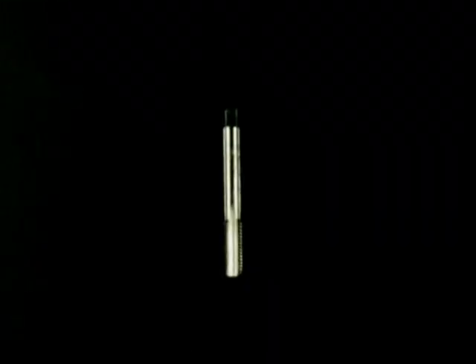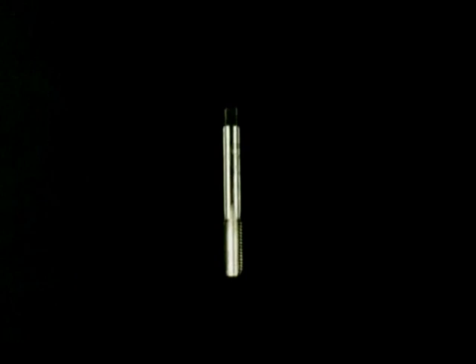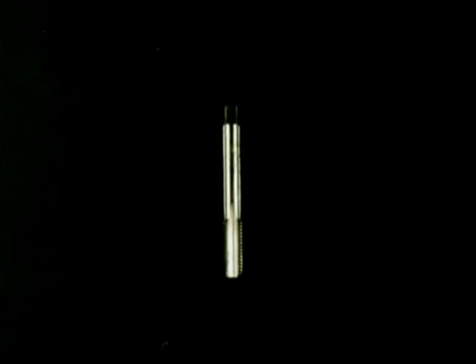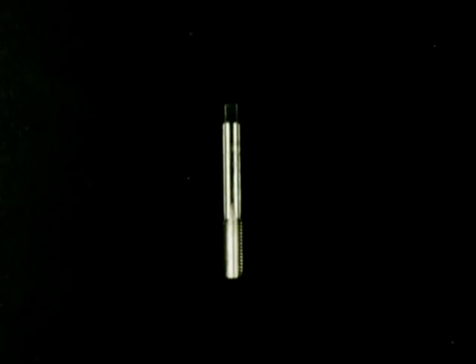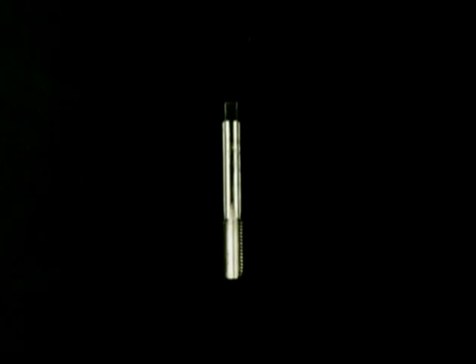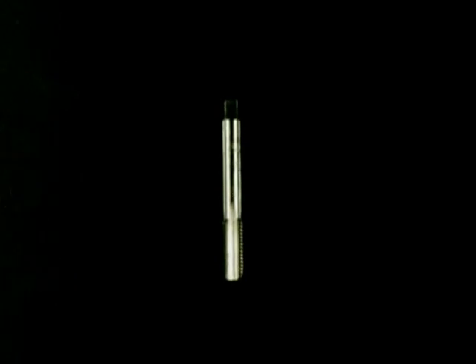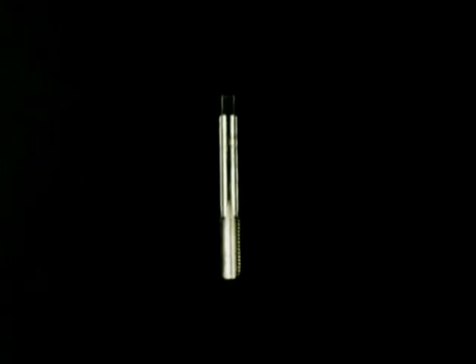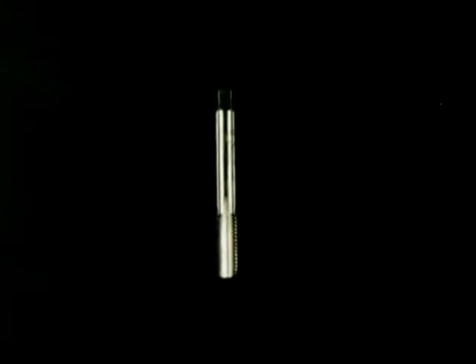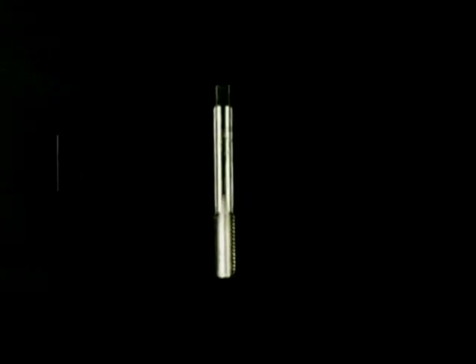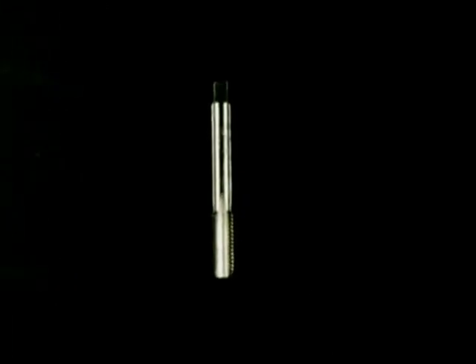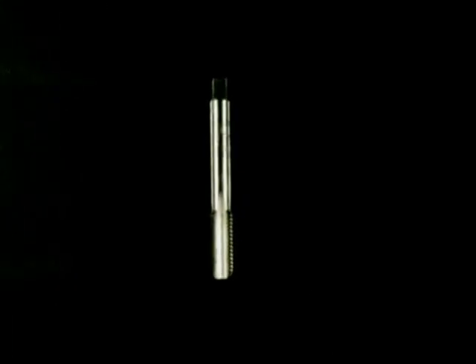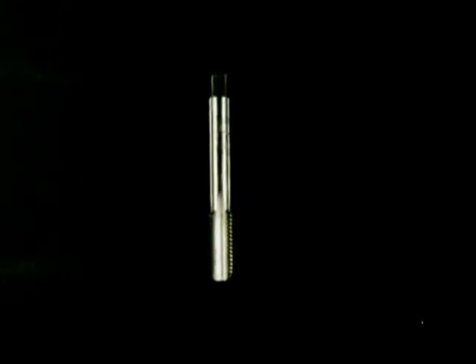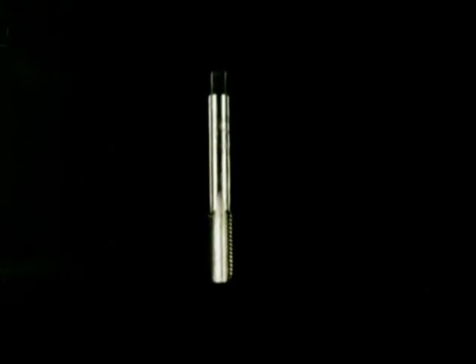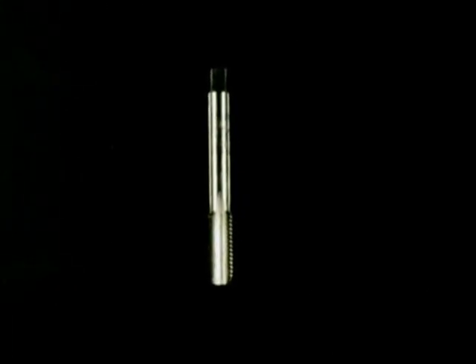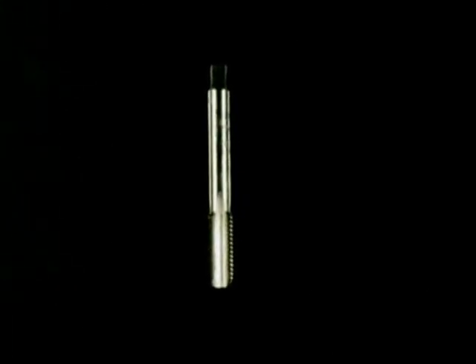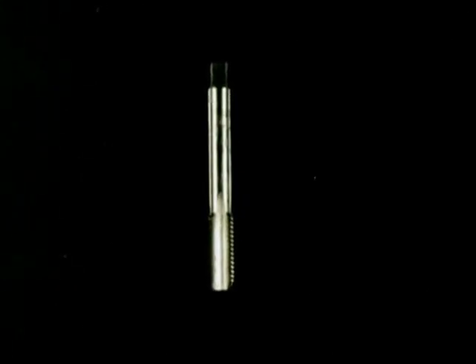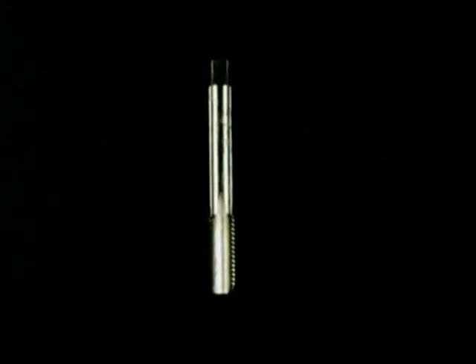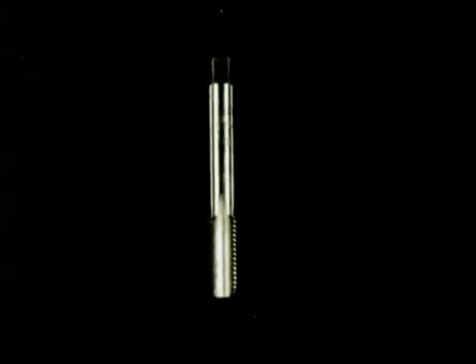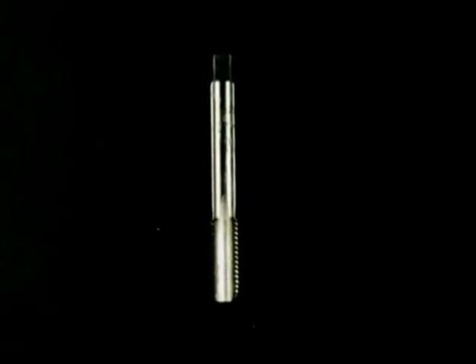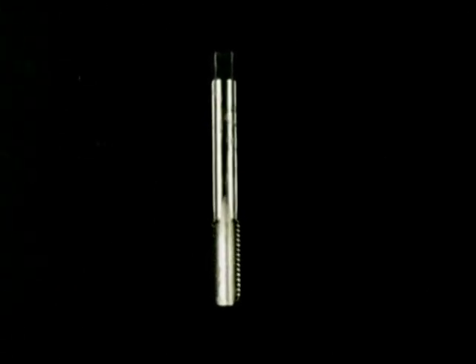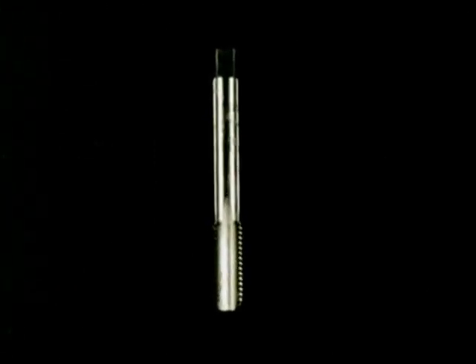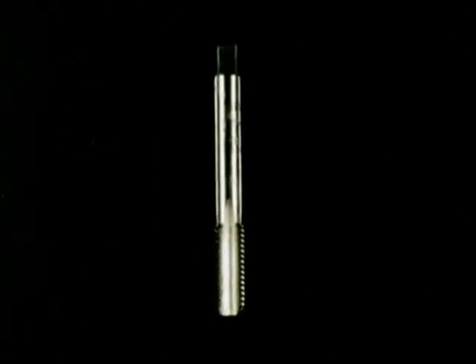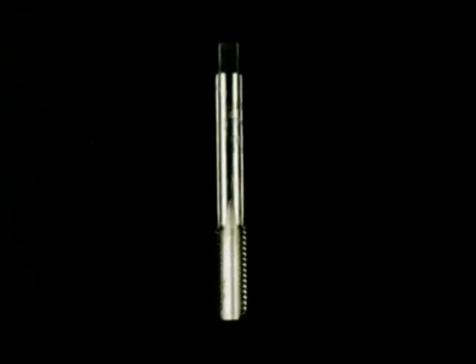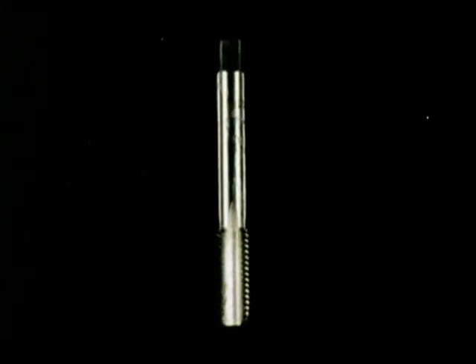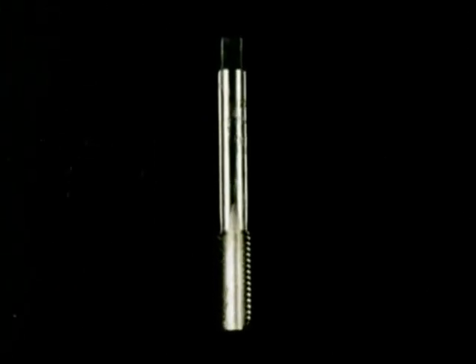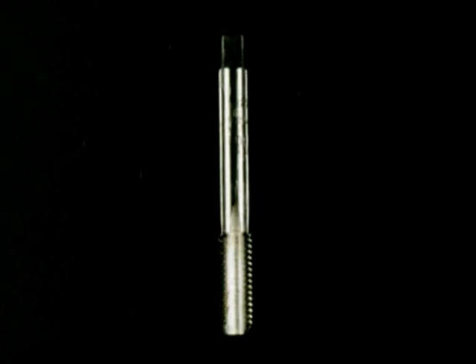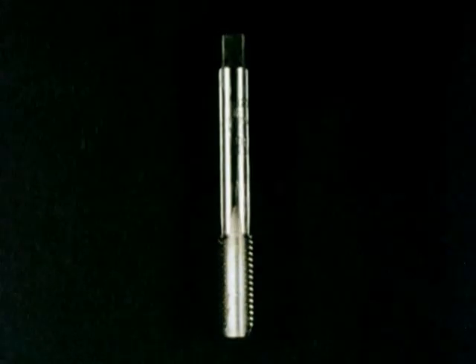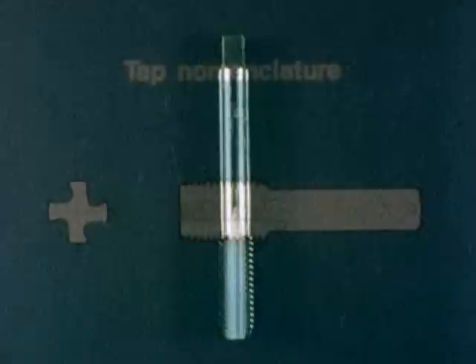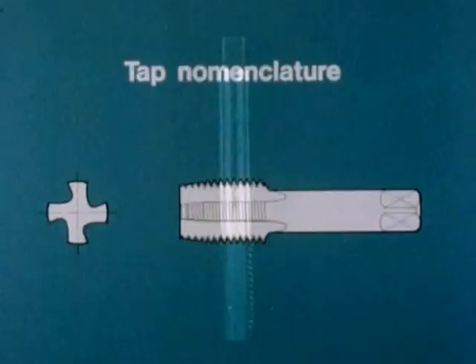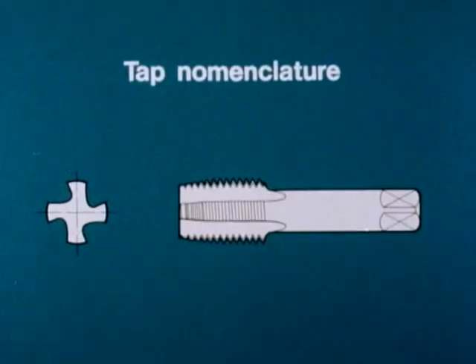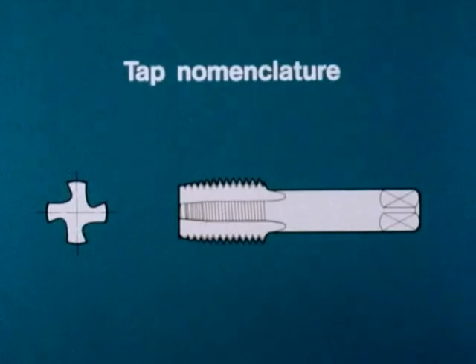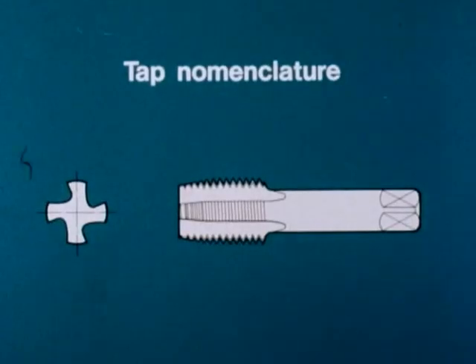For these reasons, the tap is one of the fundamental precision tools of industry. So let's take a closer look at it.